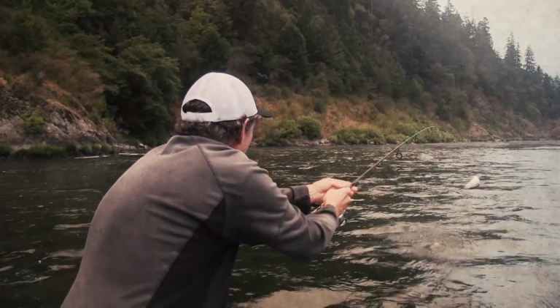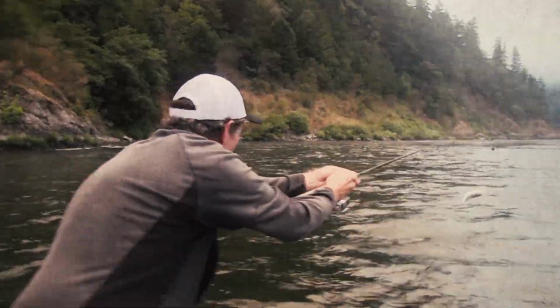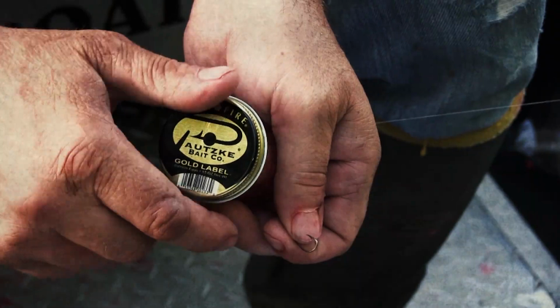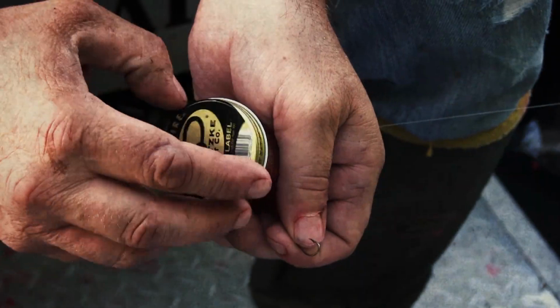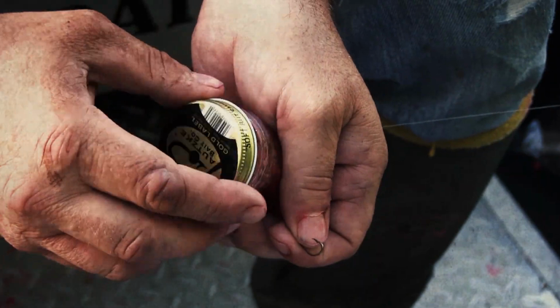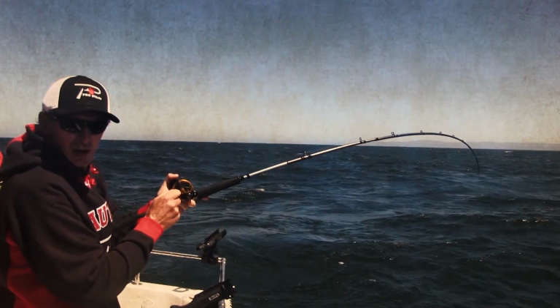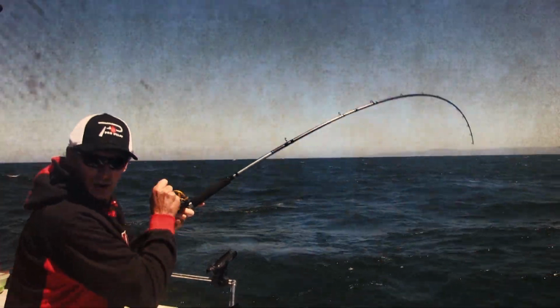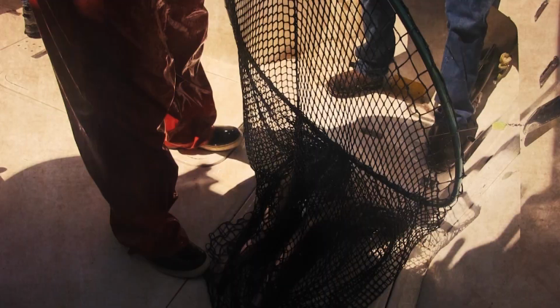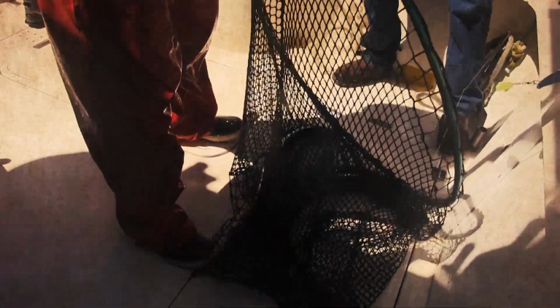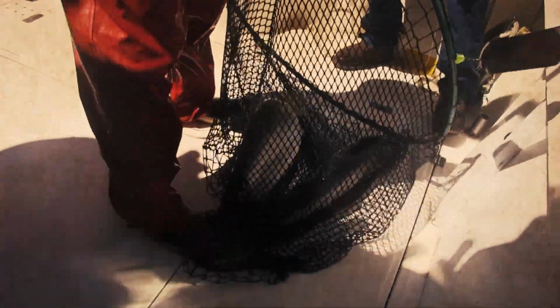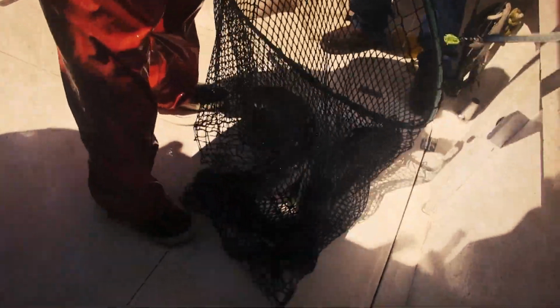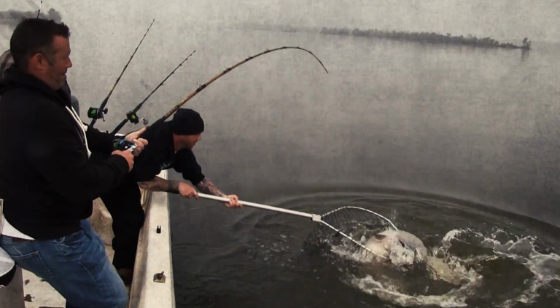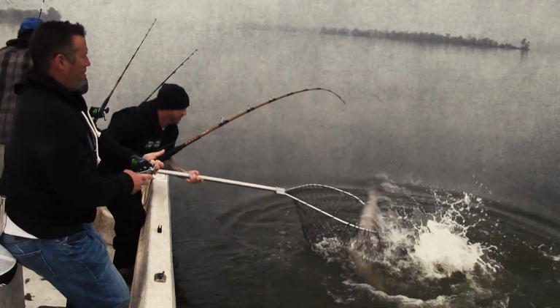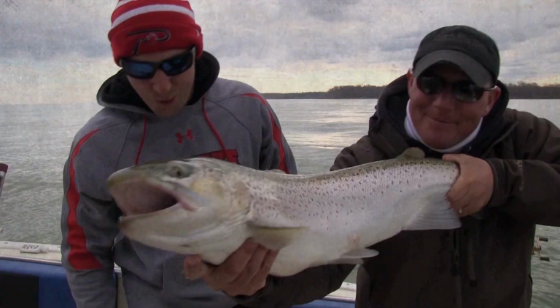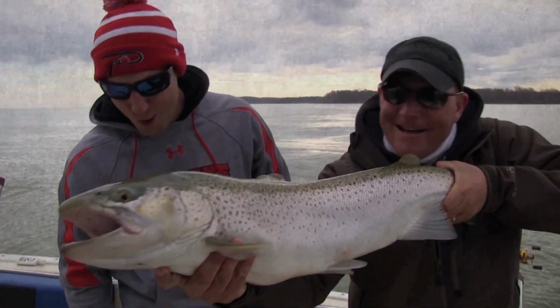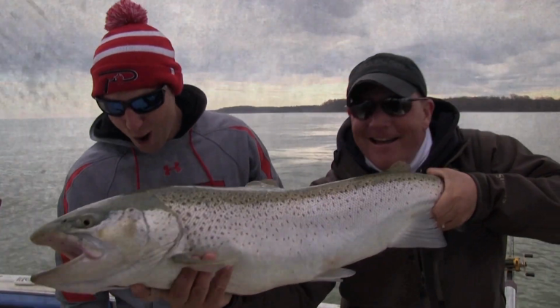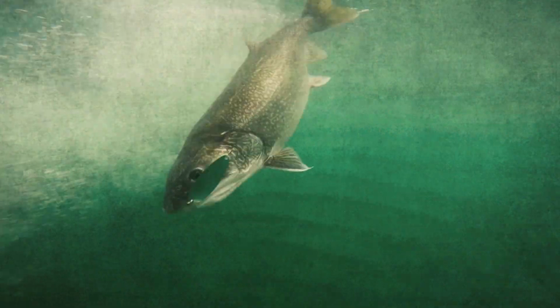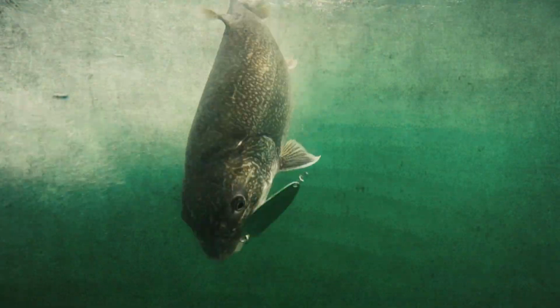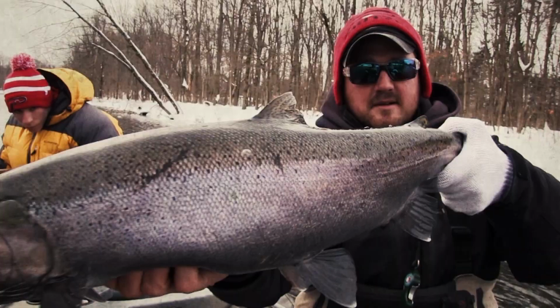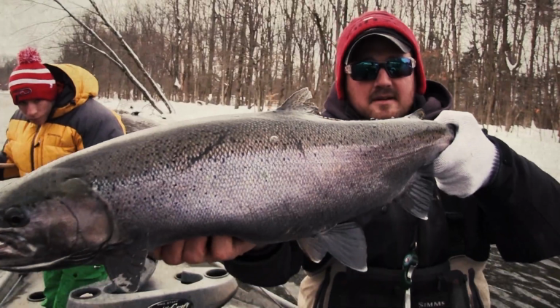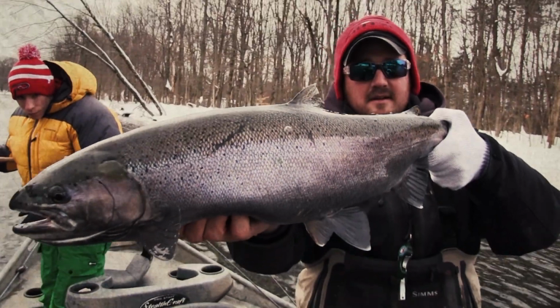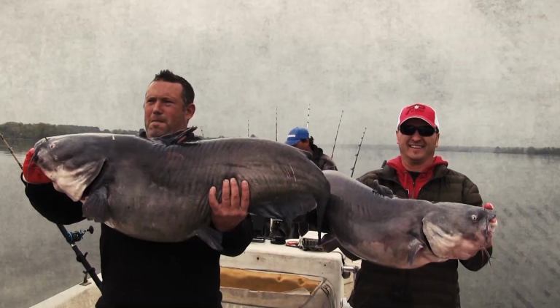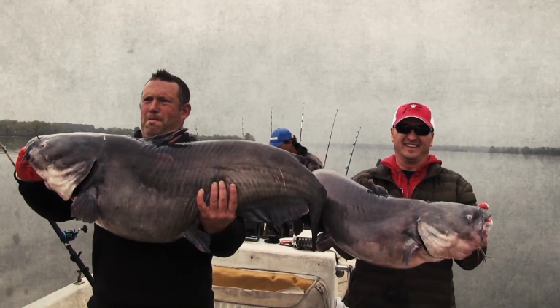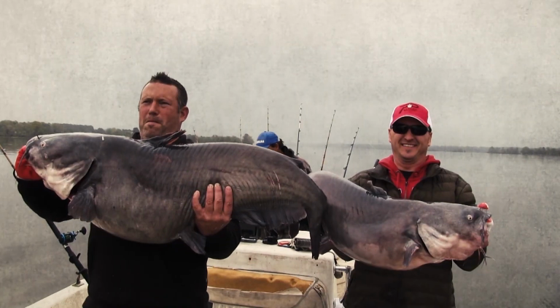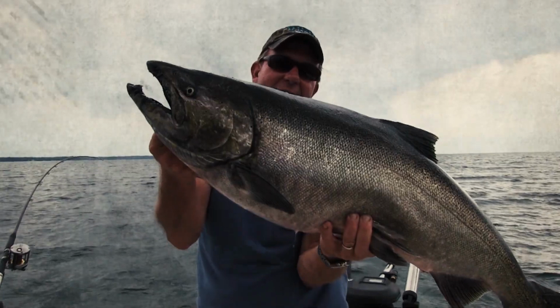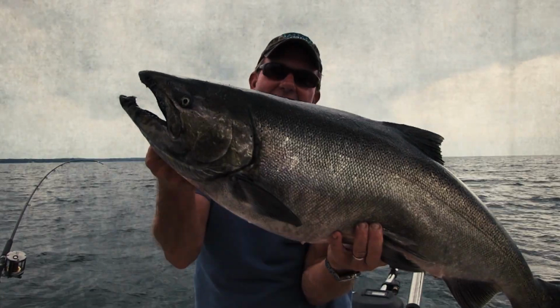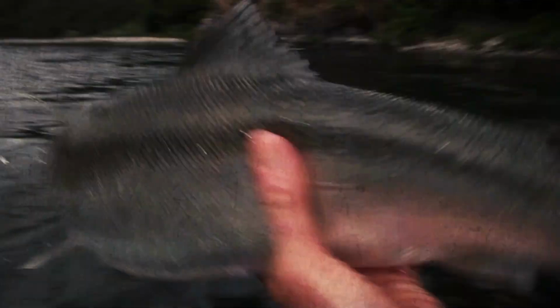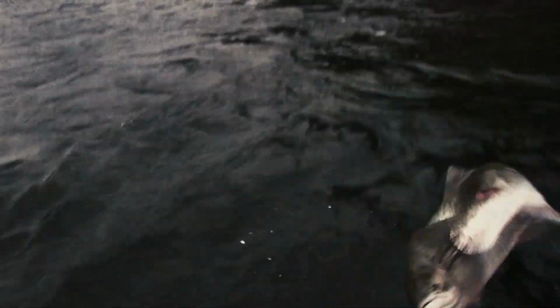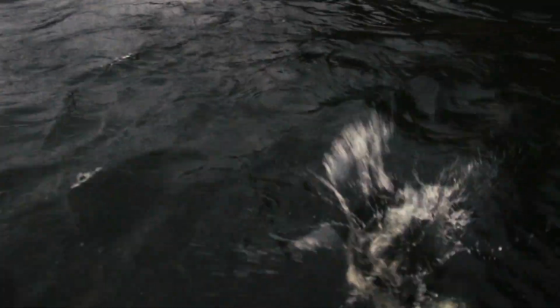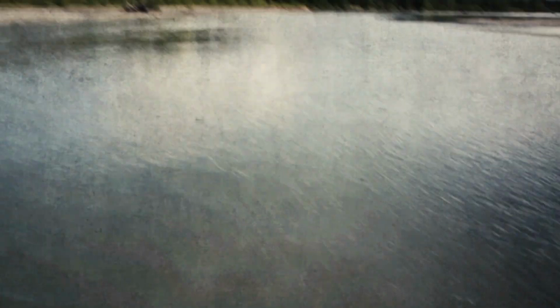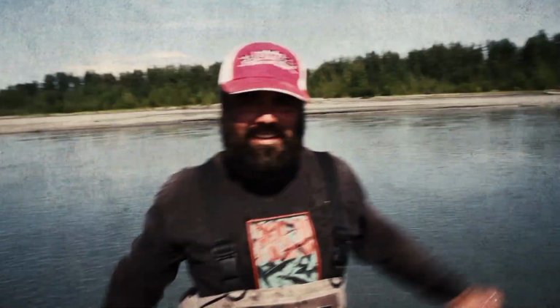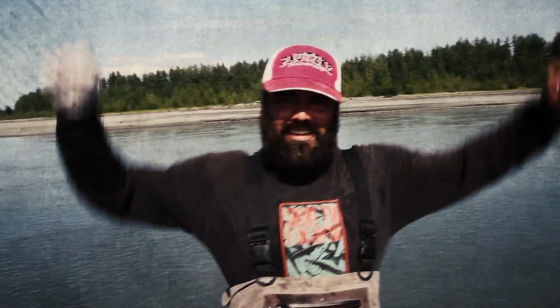I tell you where the fish are. Get in there. That's a nice fish. Yeah man. Bam. Woo!